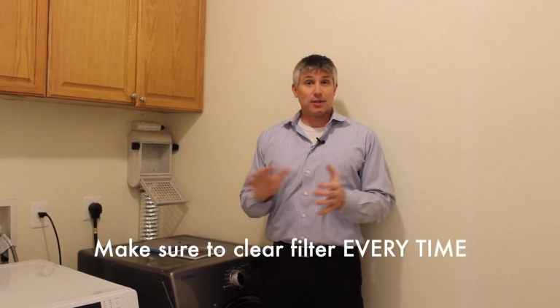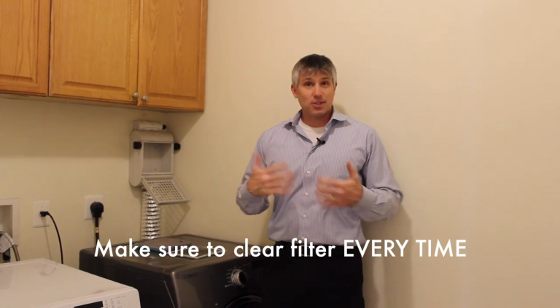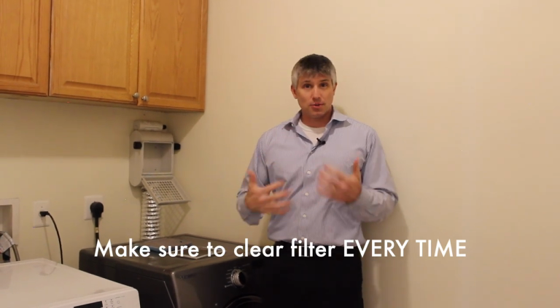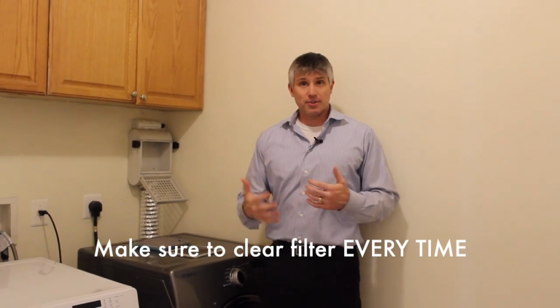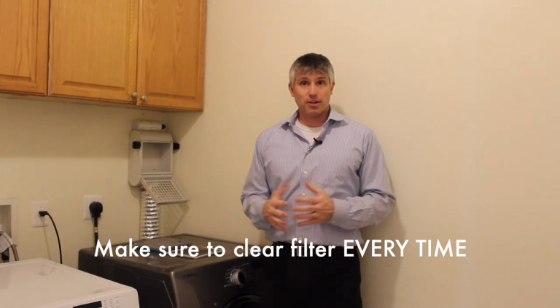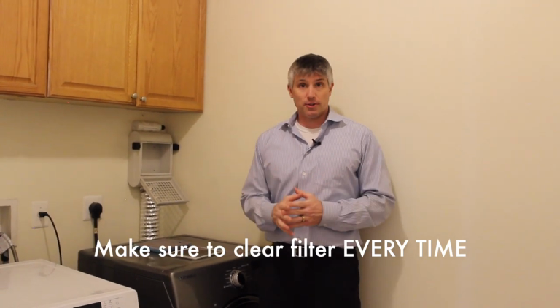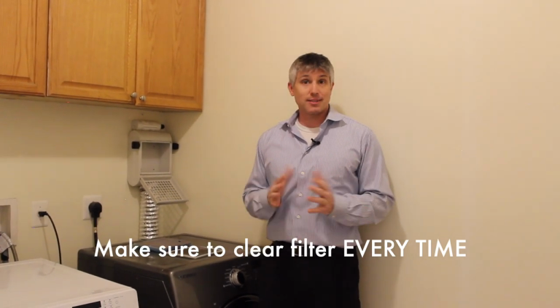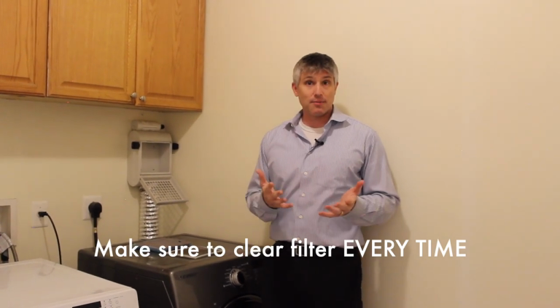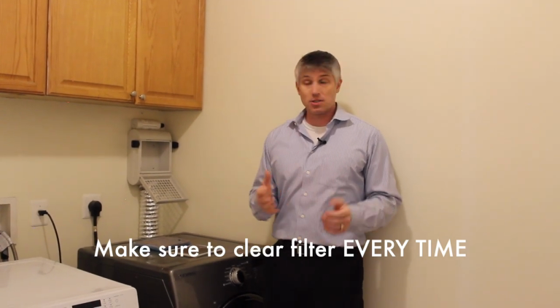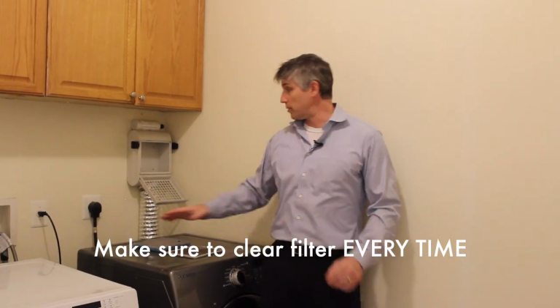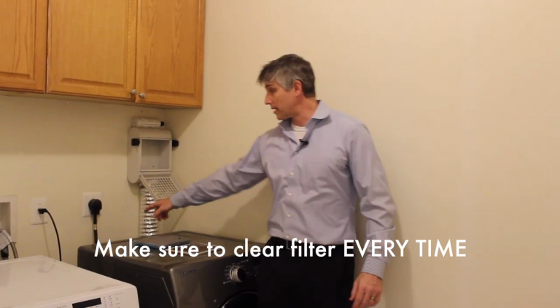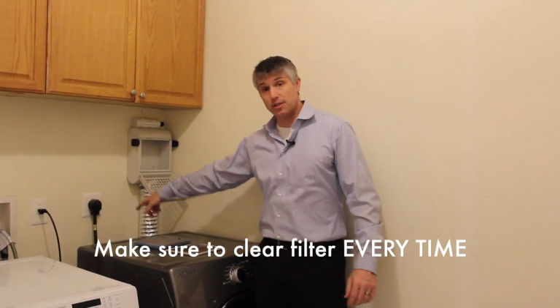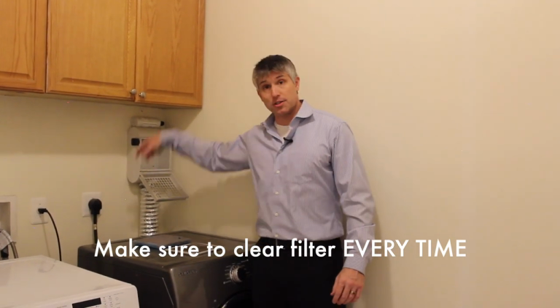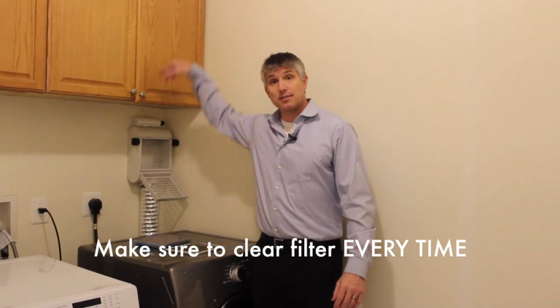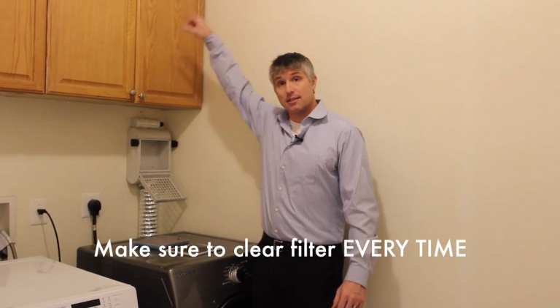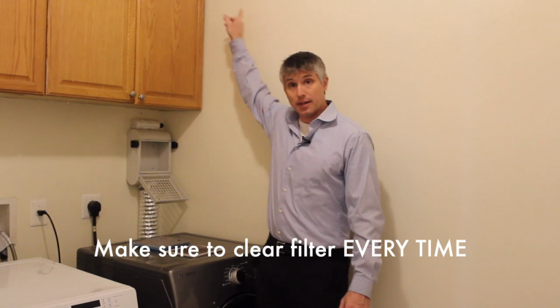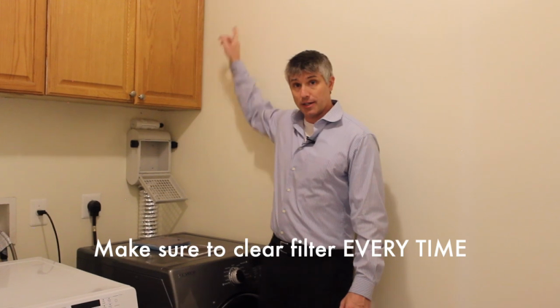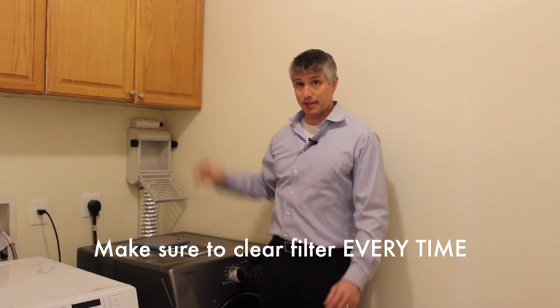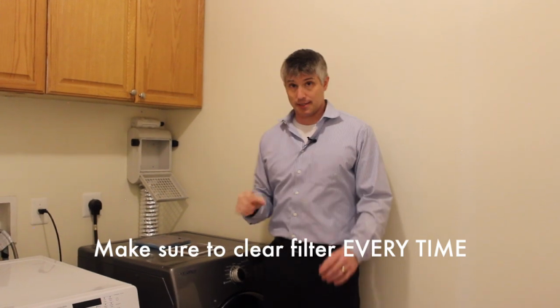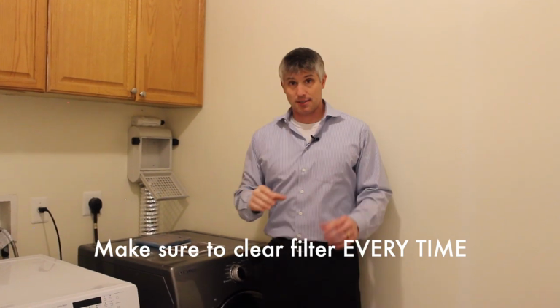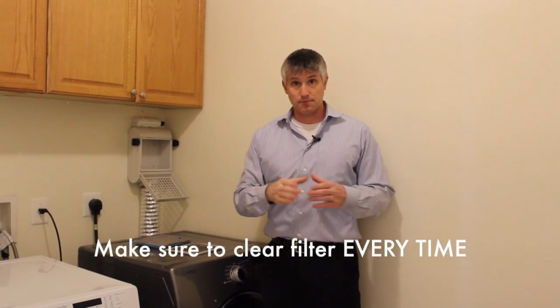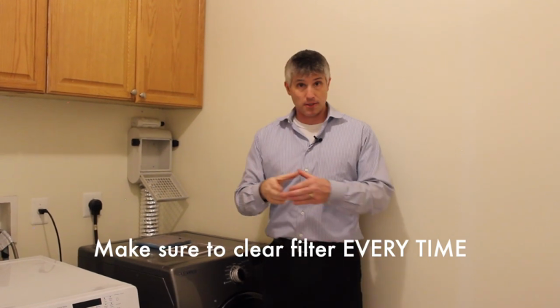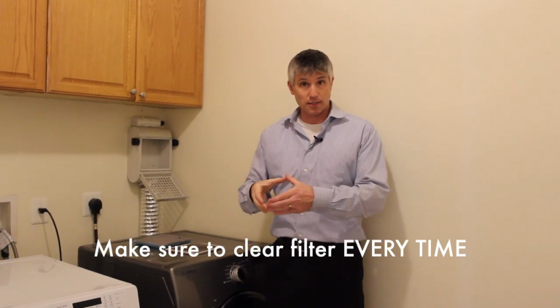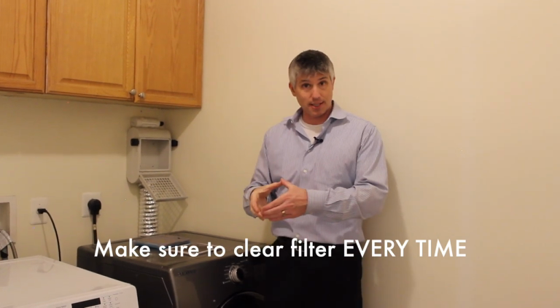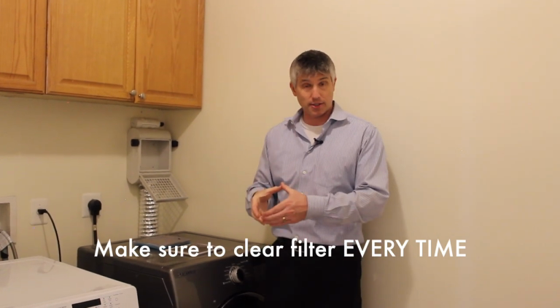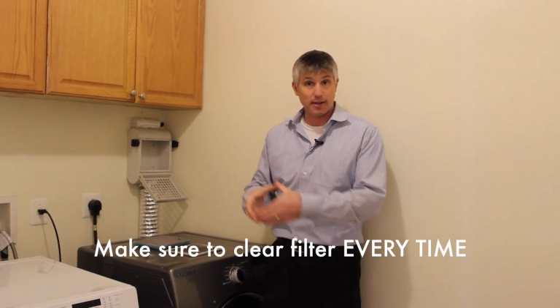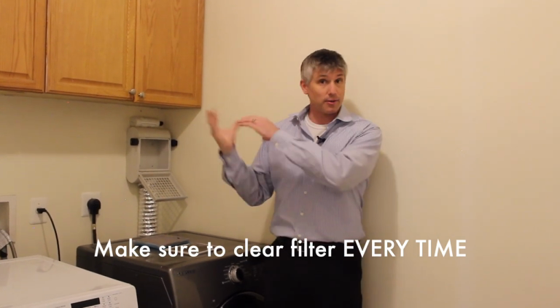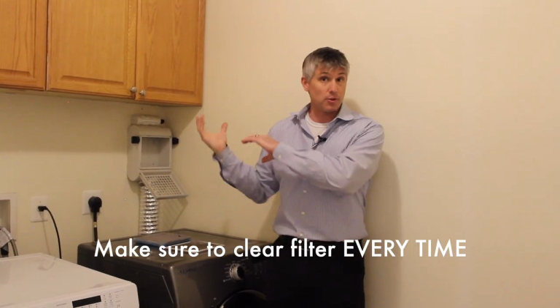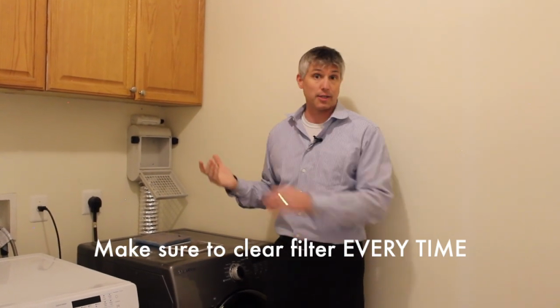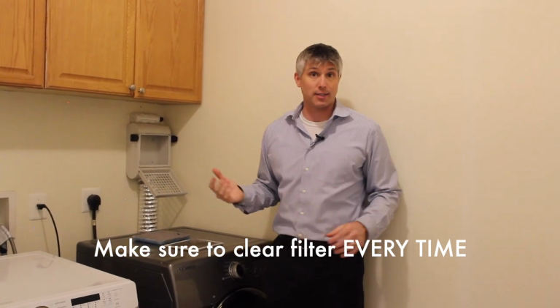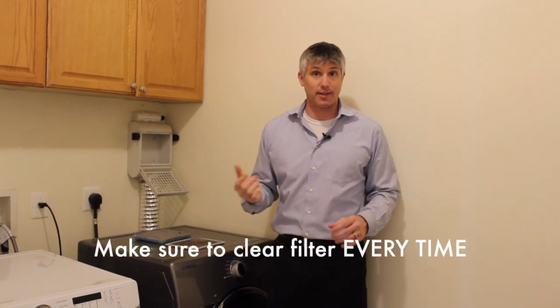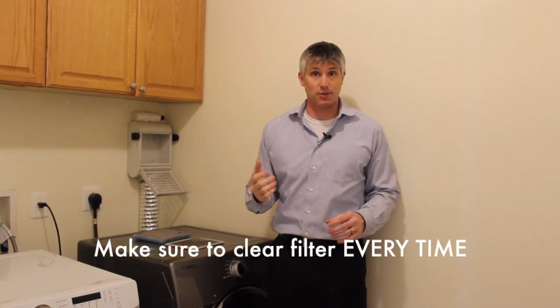We want to make sure that we have good airflow, and that's the same reason why you want to clean your ducts on a regular basis — the duct that takes all the air usually outside of the house.